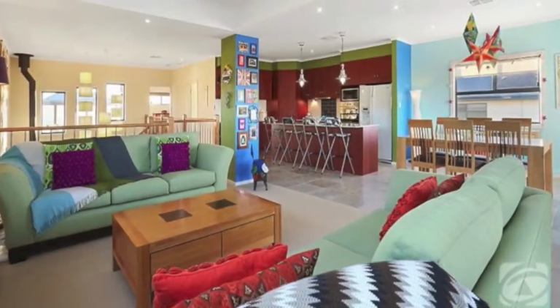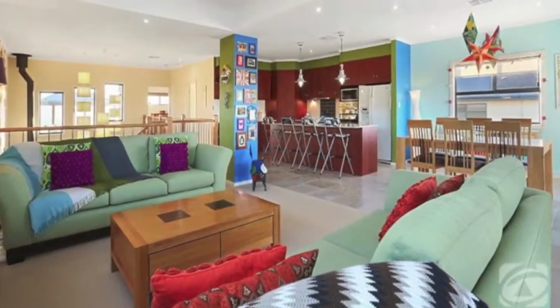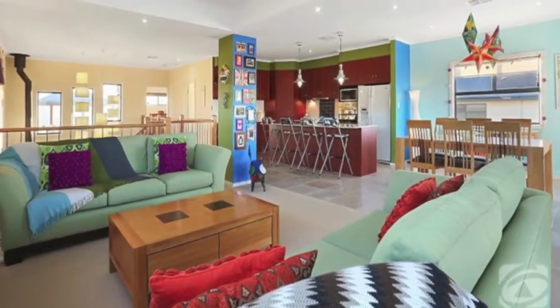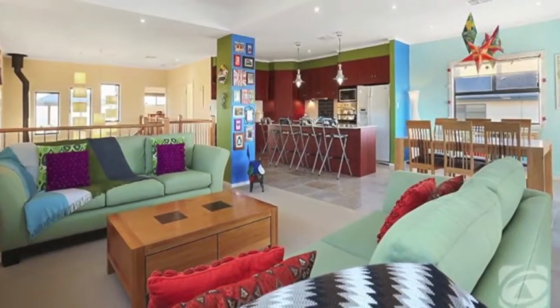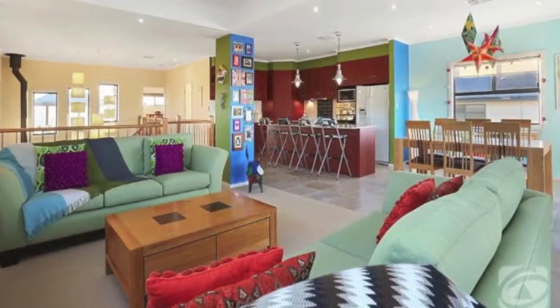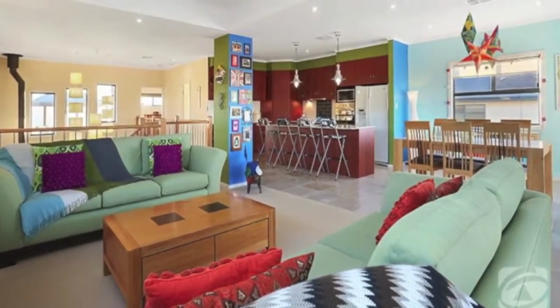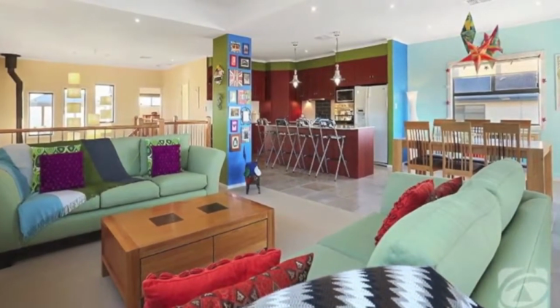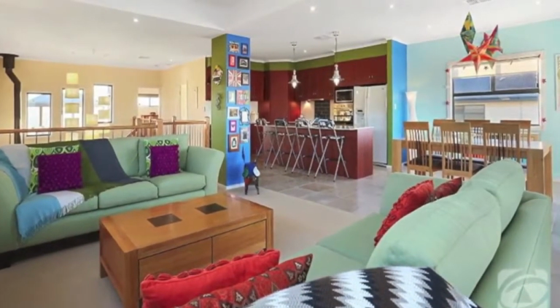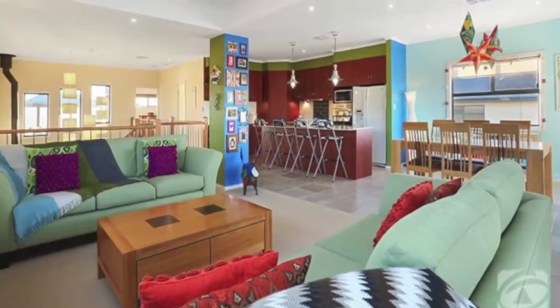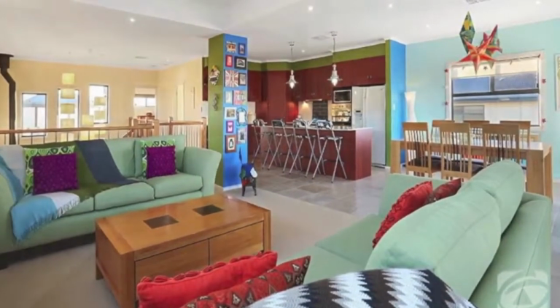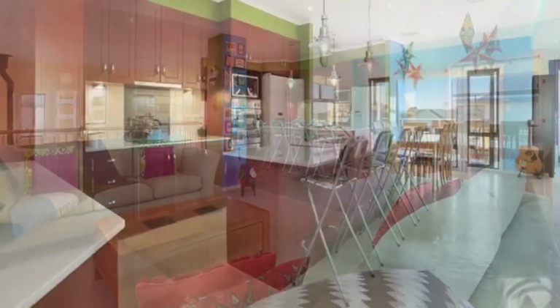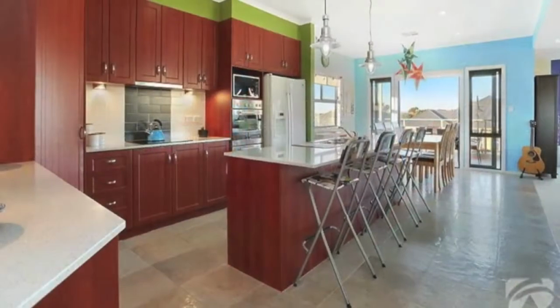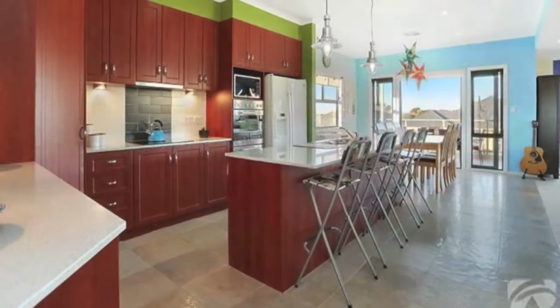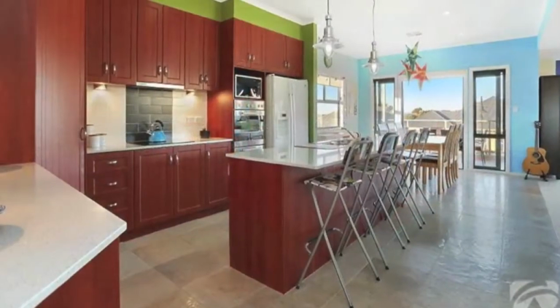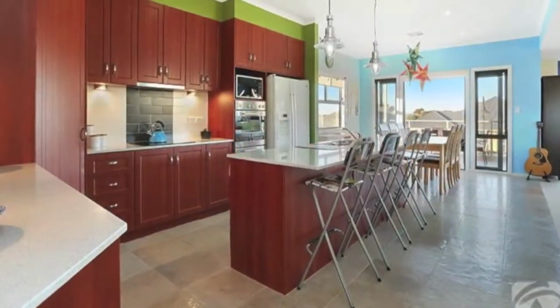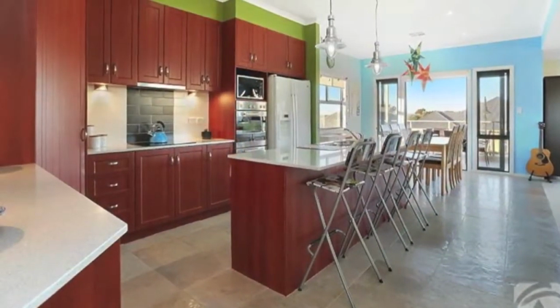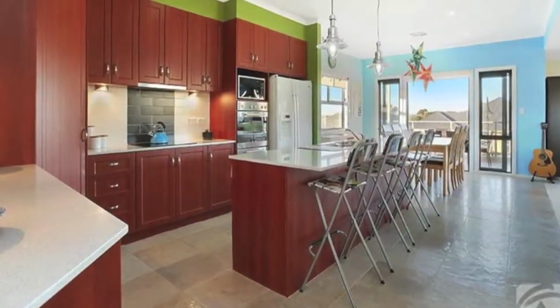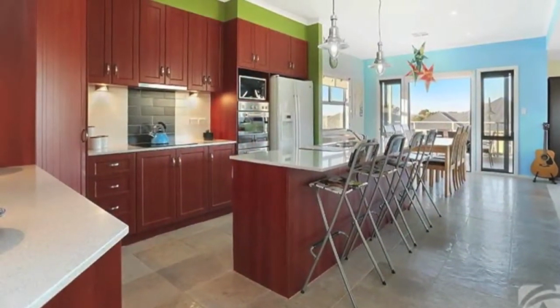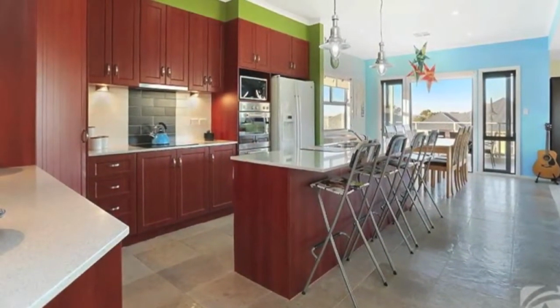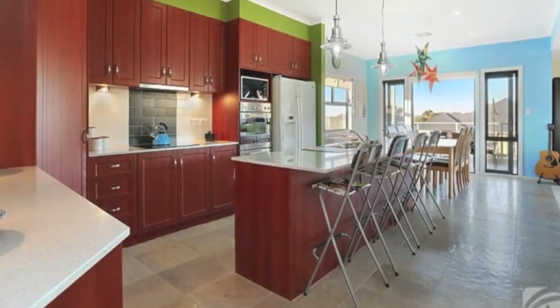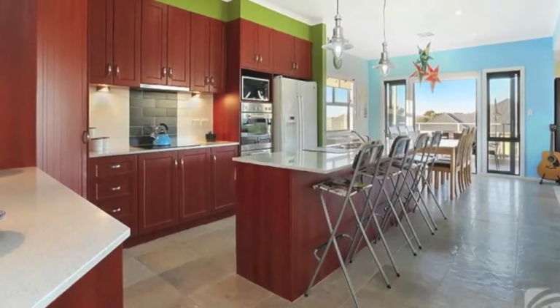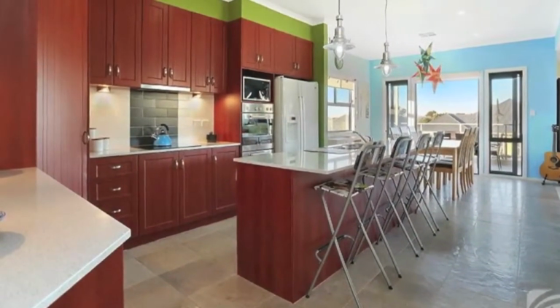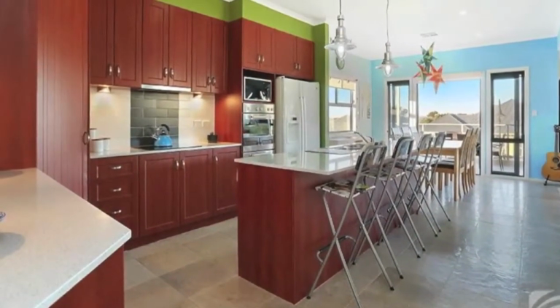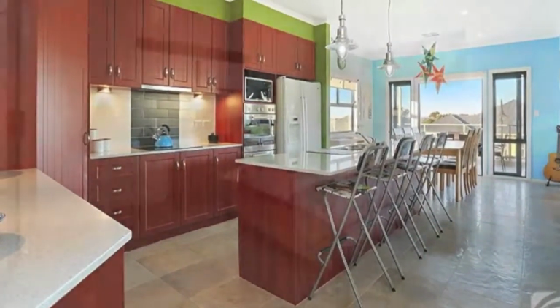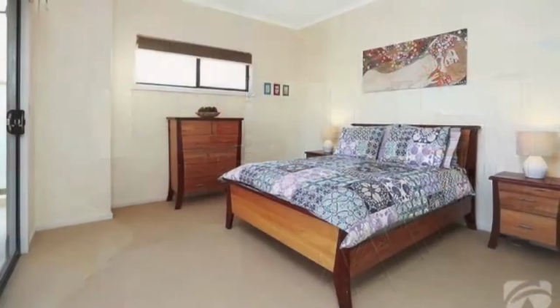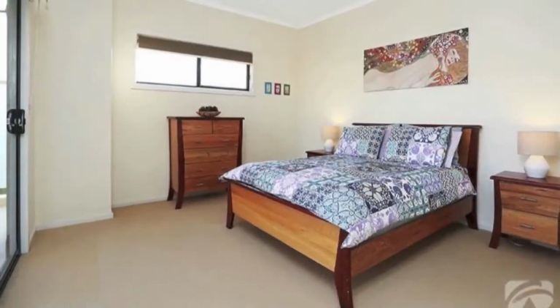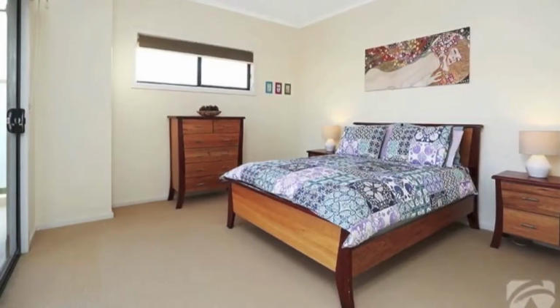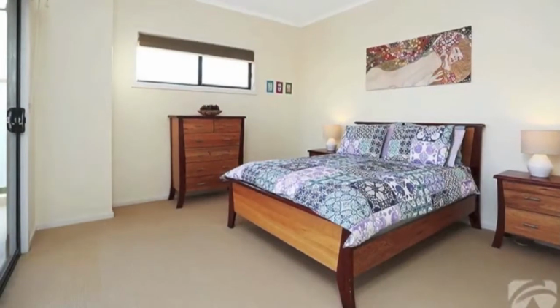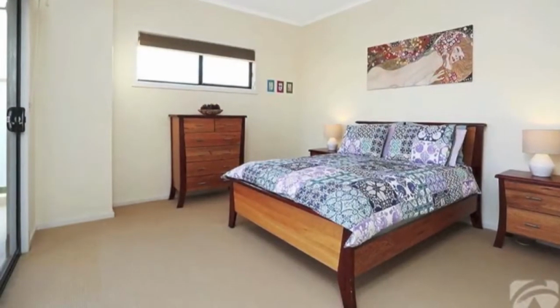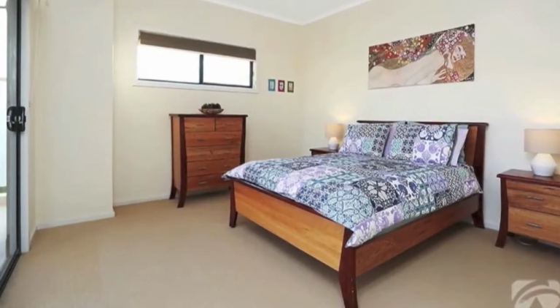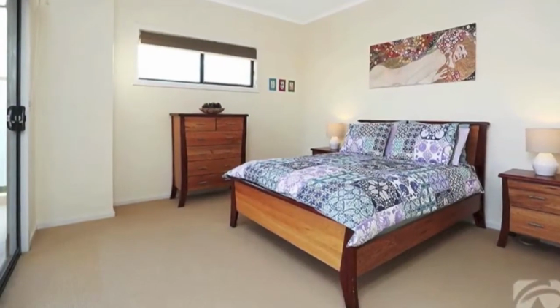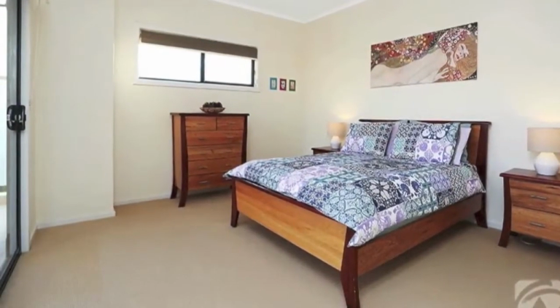Upstairs is the parents' wing, complete with a modern integrated kitchen, dining, living space, family bathroom and master bedroom.